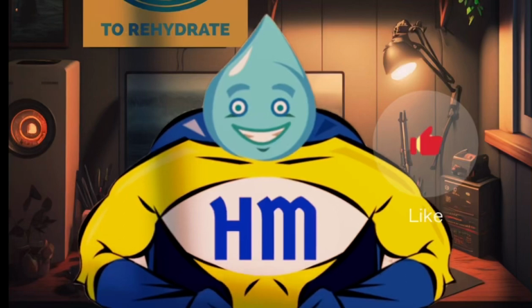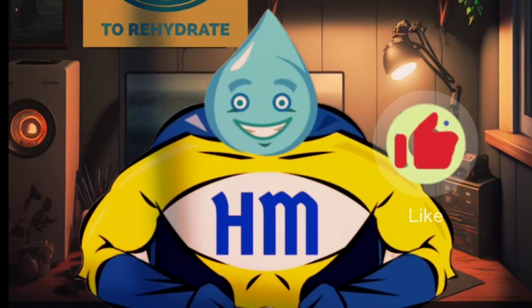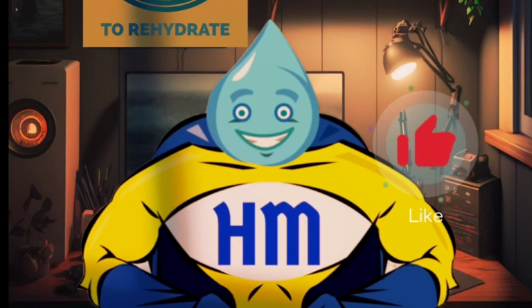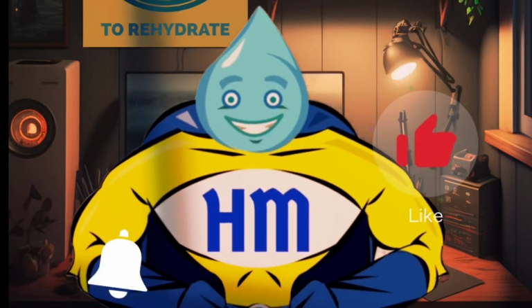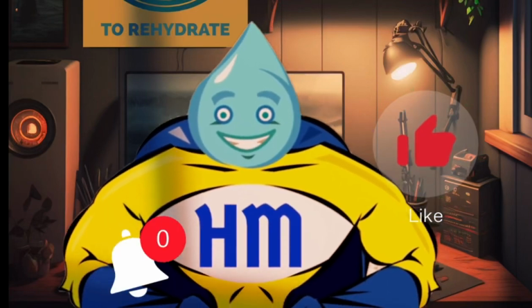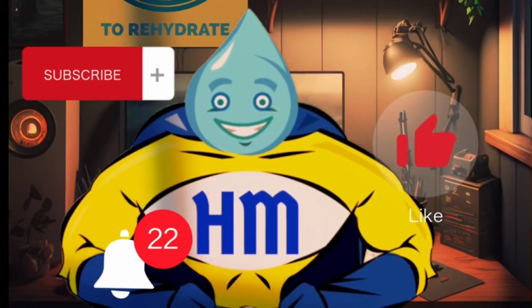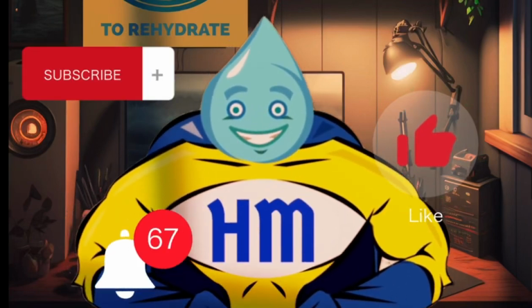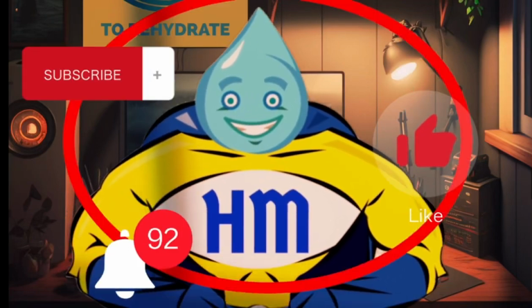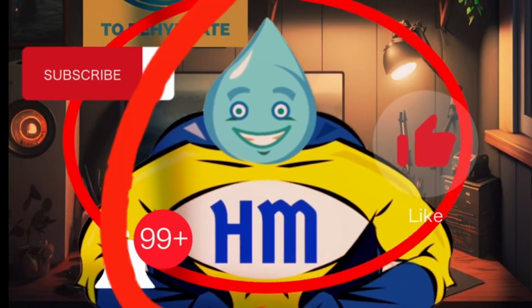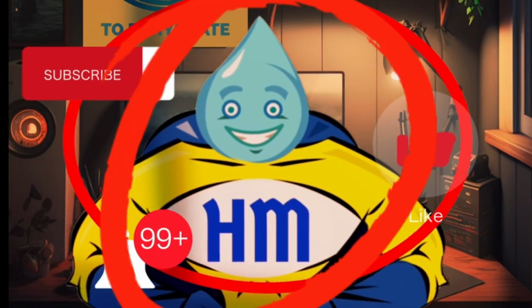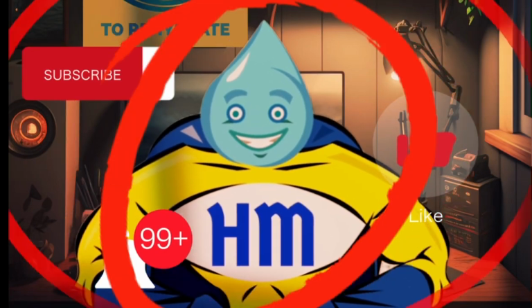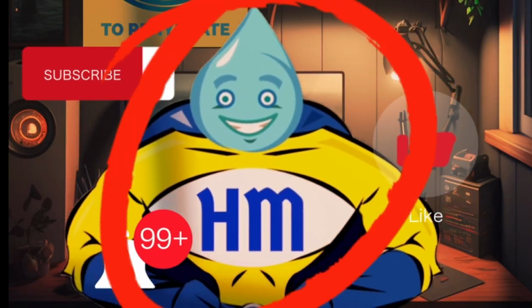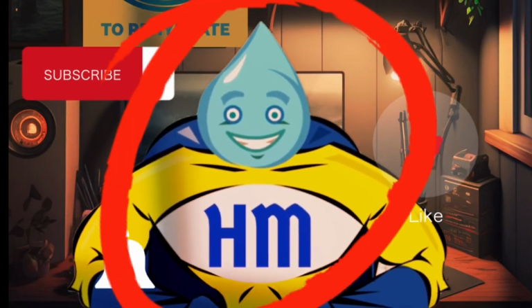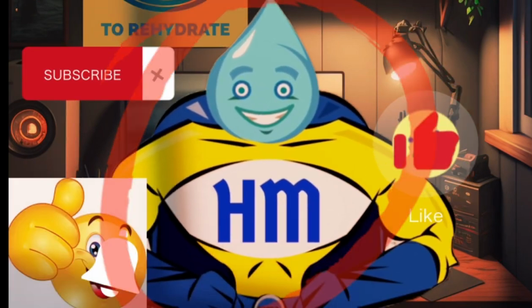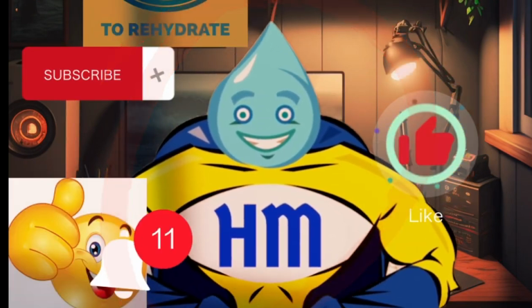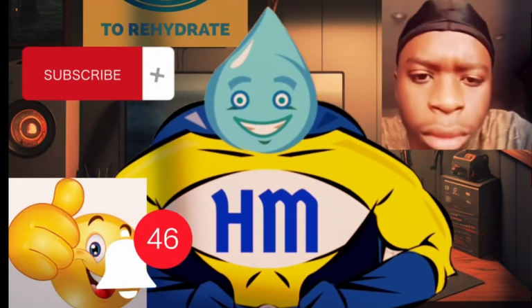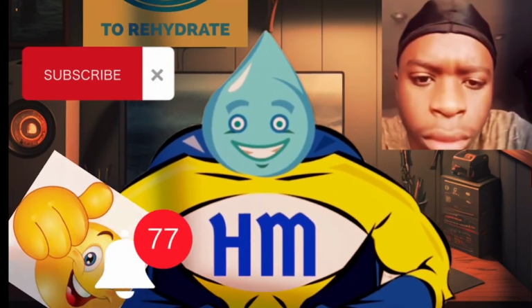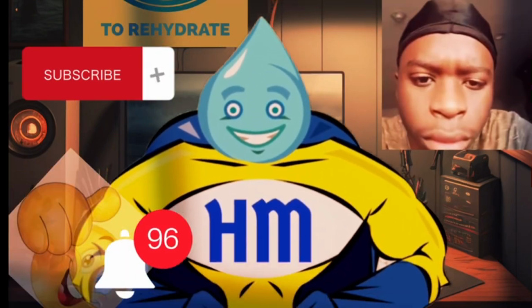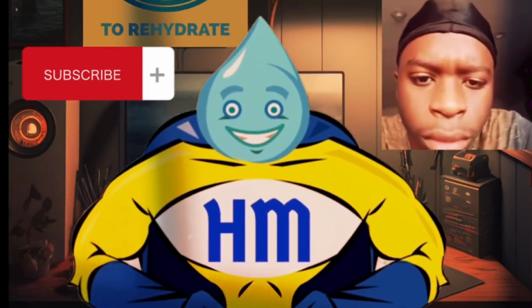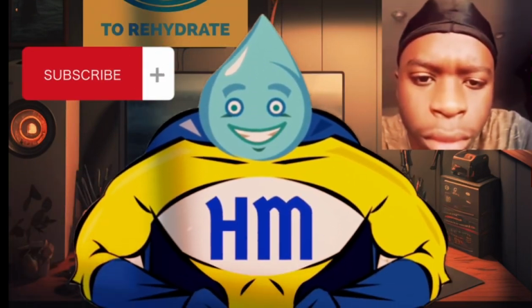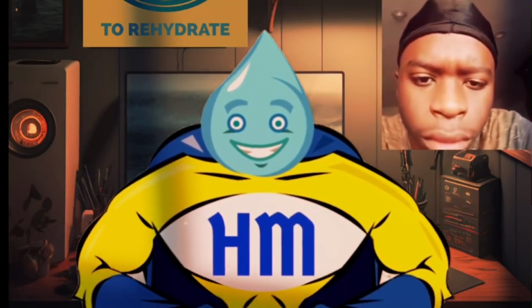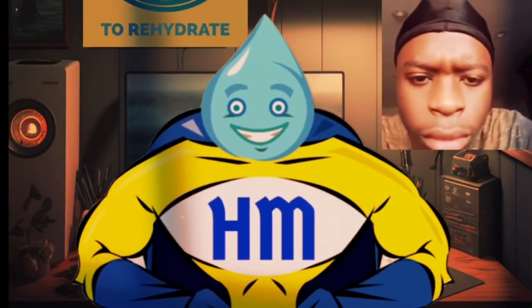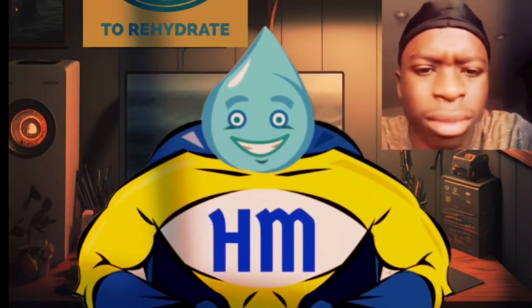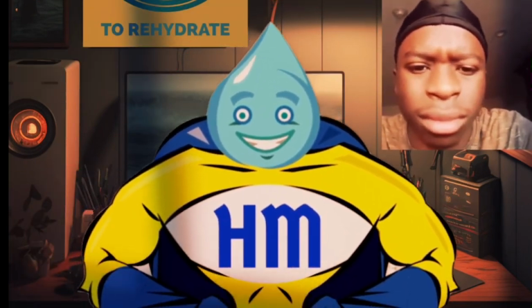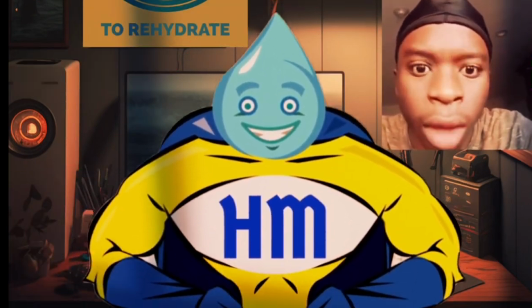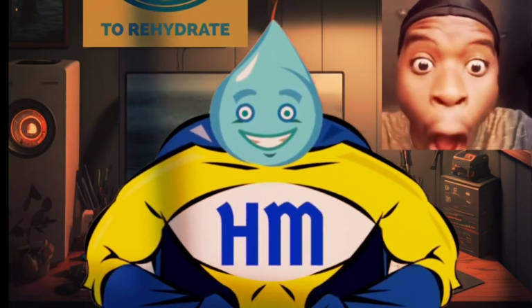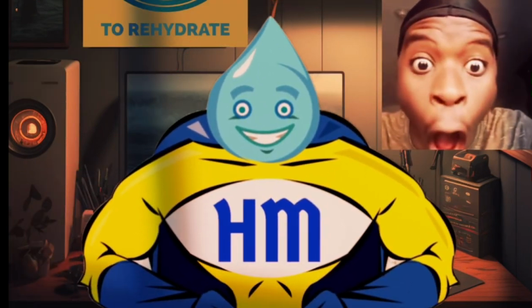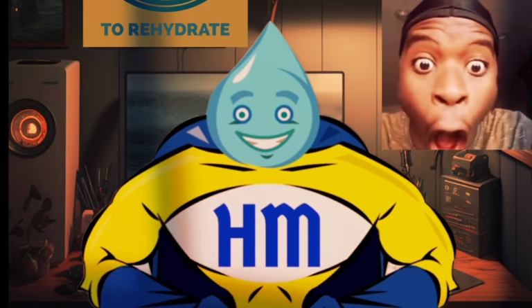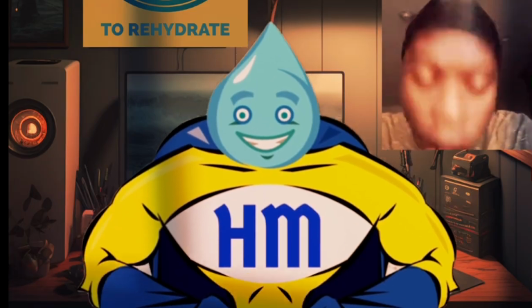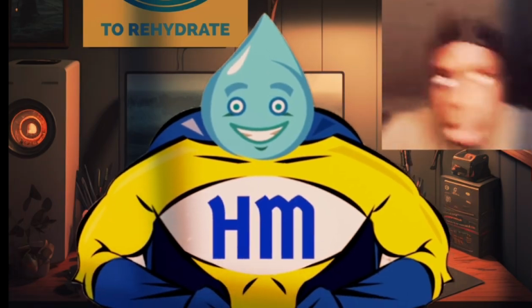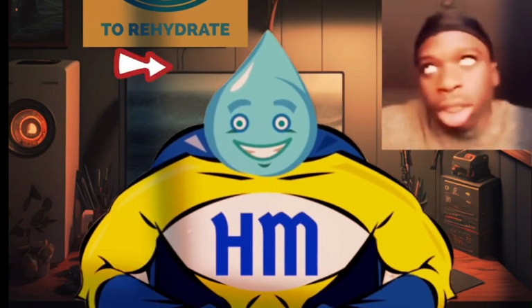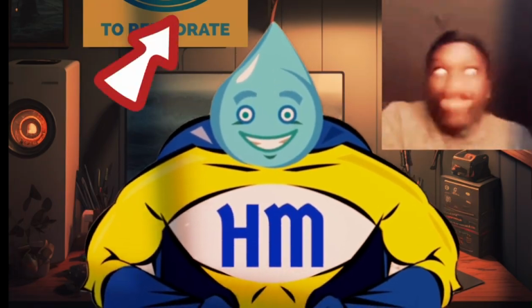Hey you crazy kids, it's me, the Hydration Man, and today I'm gonna tell you how to make a video.